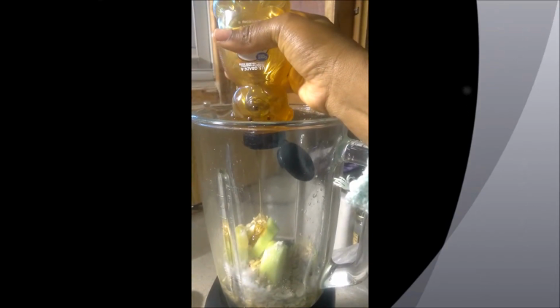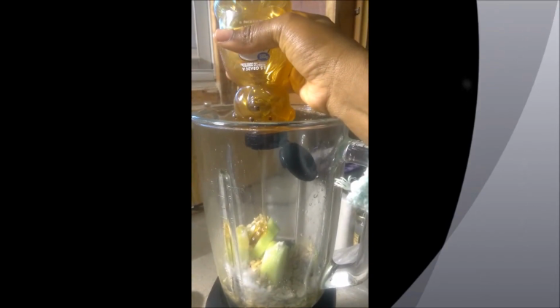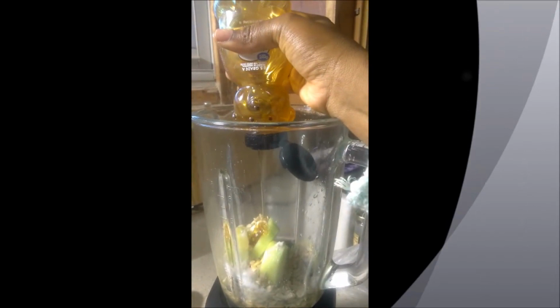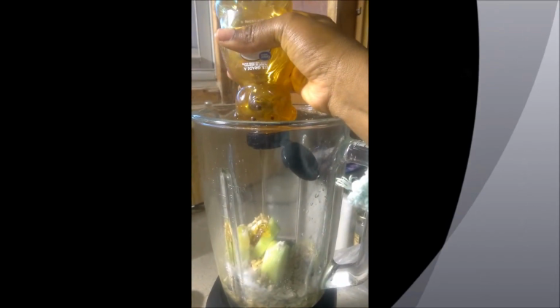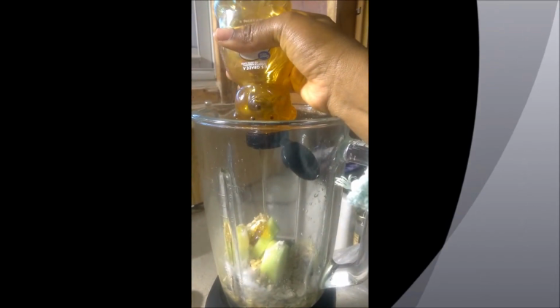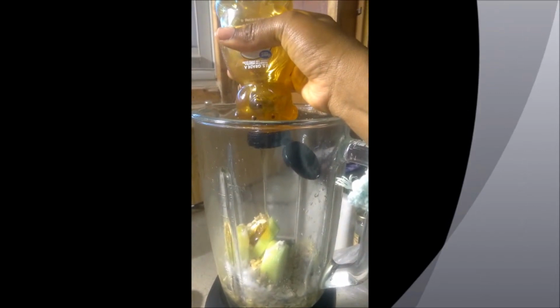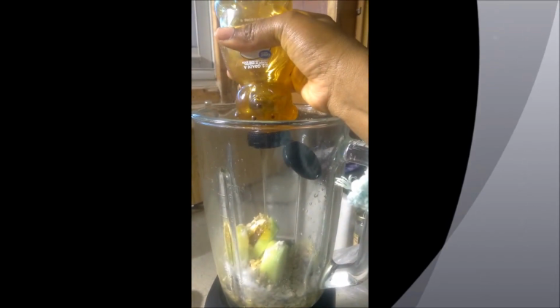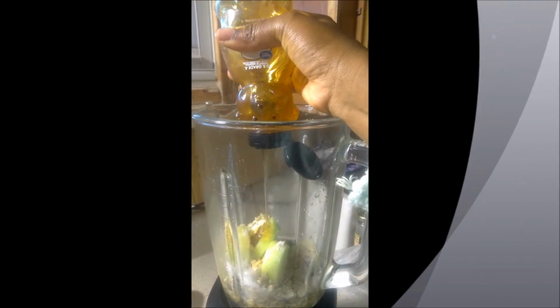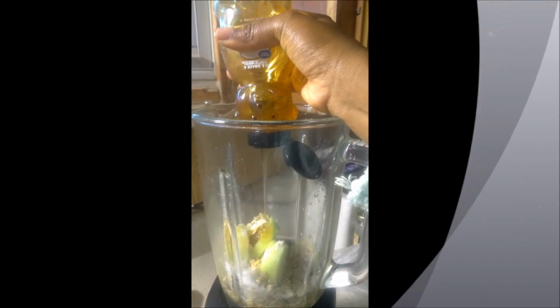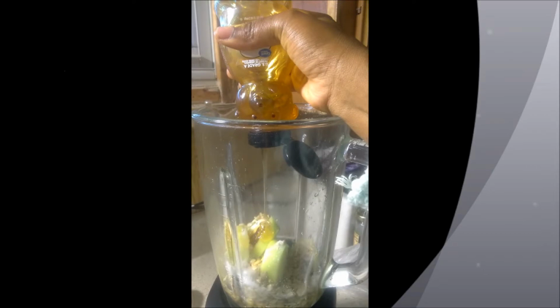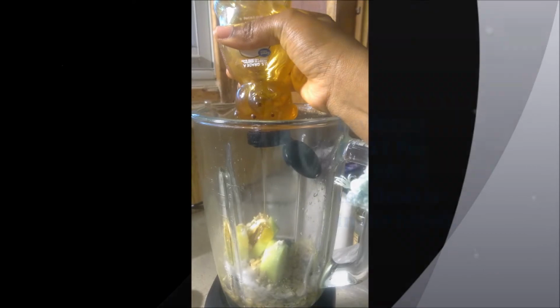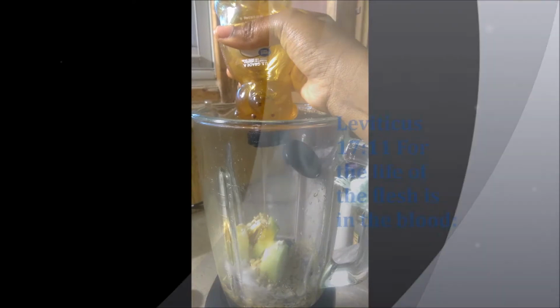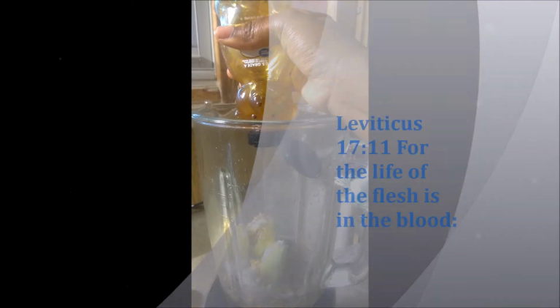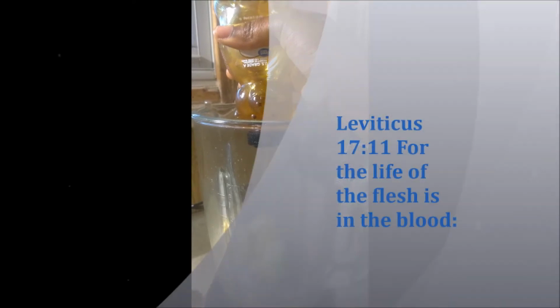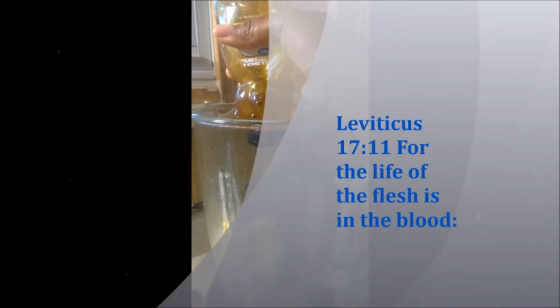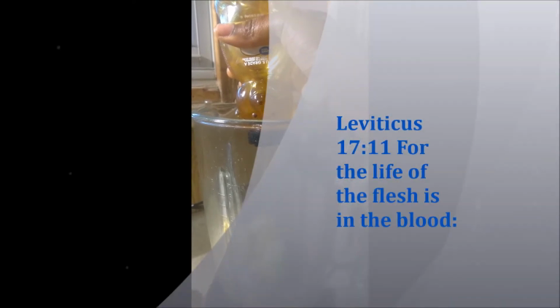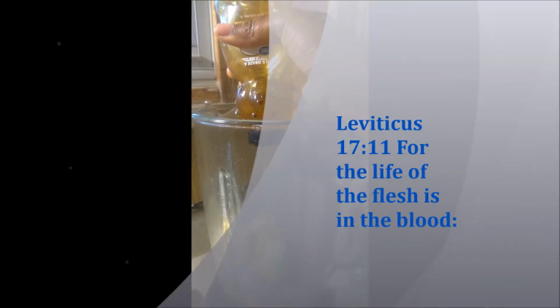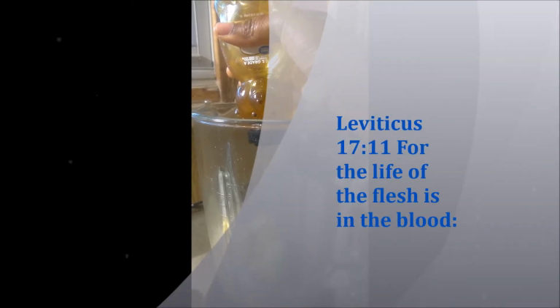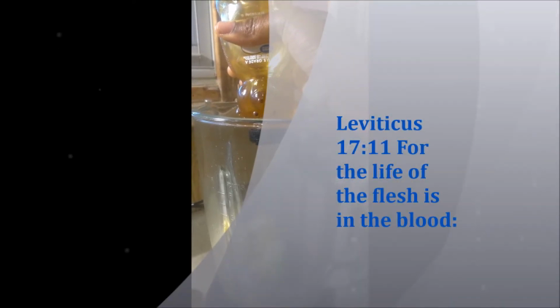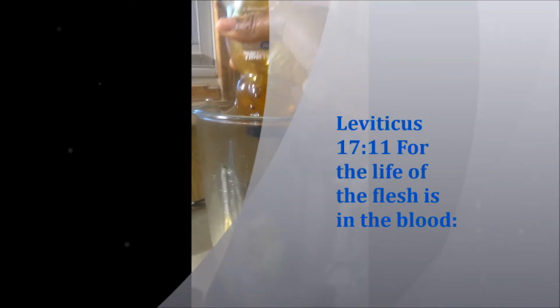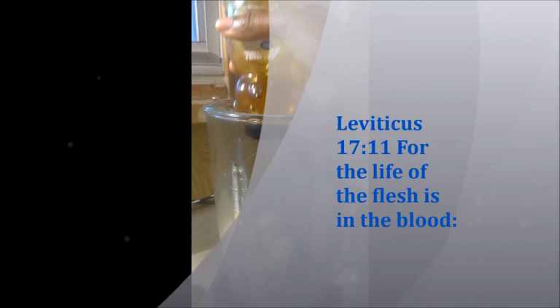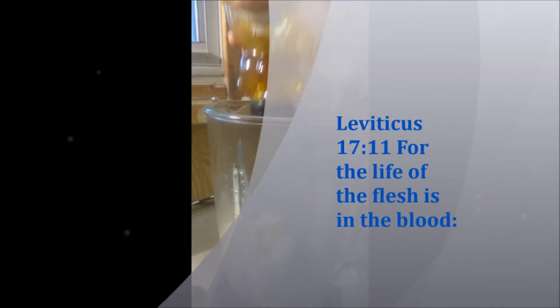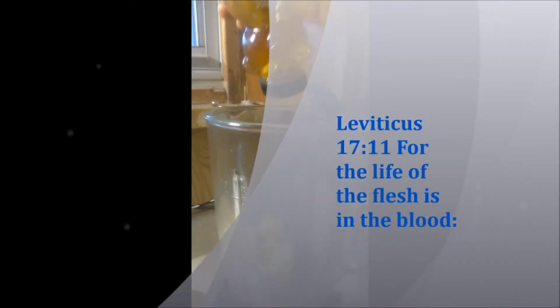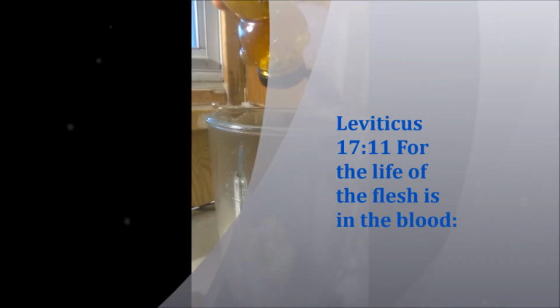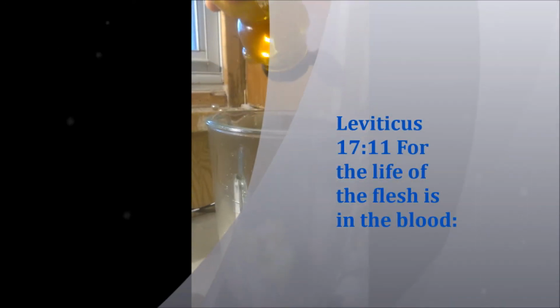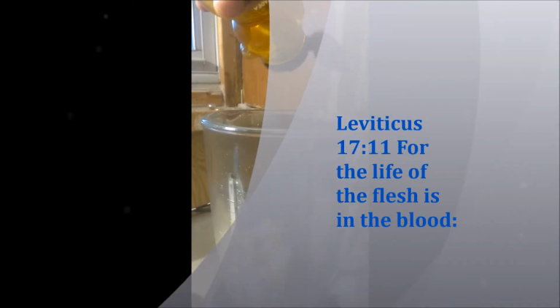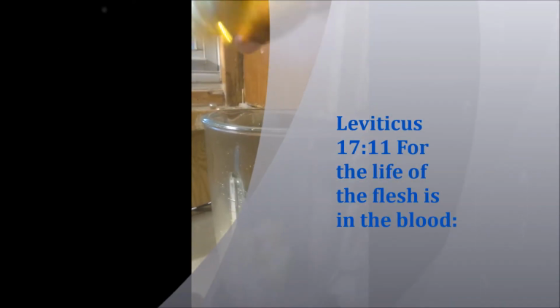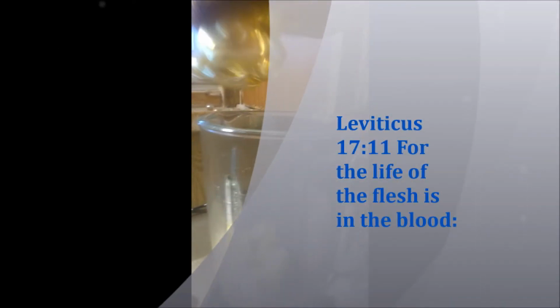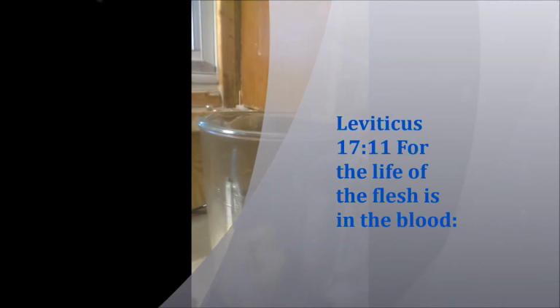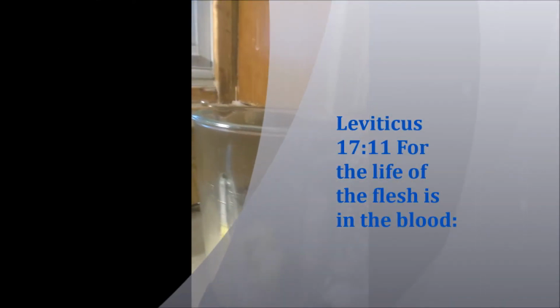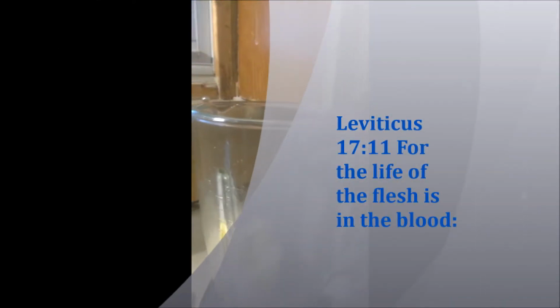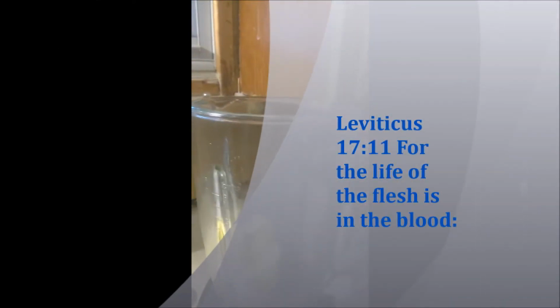The Bible says in Leviticus 17 that the life of the flesh is in the blood. So we want to make good blood in whatever we eat.